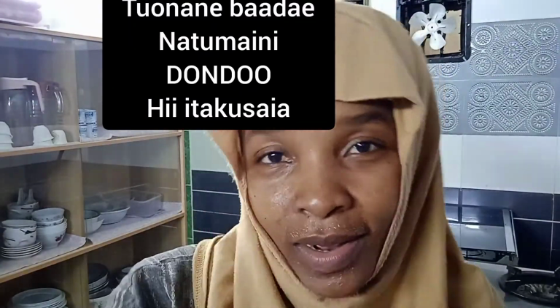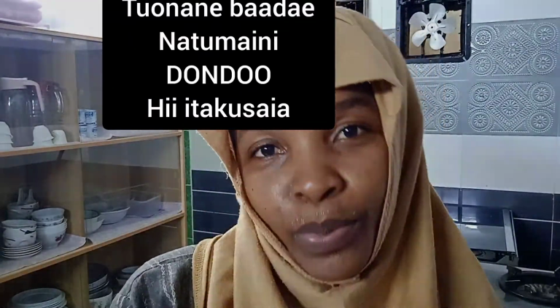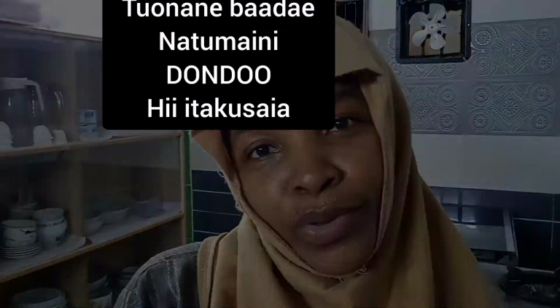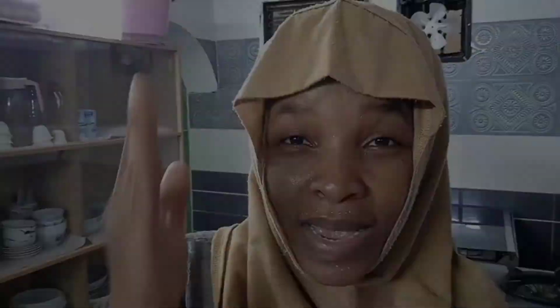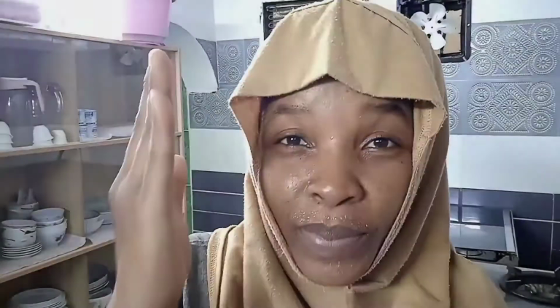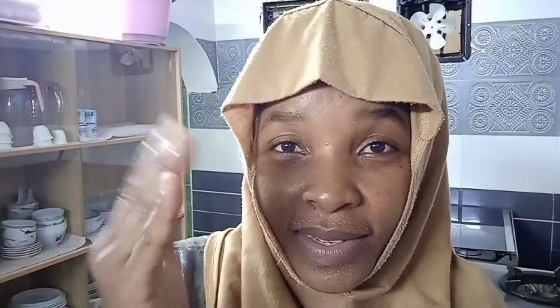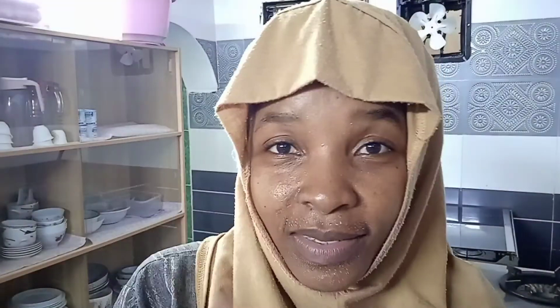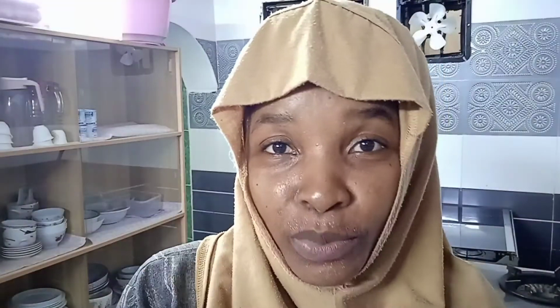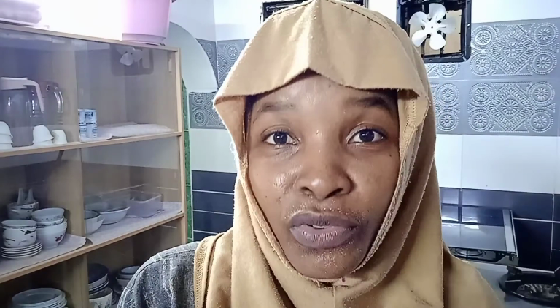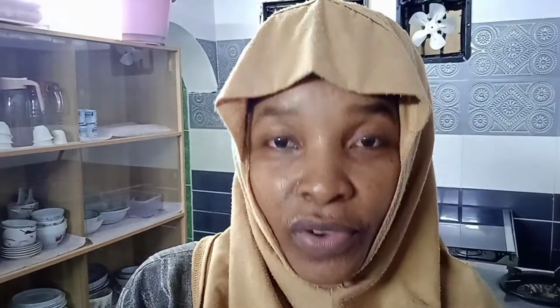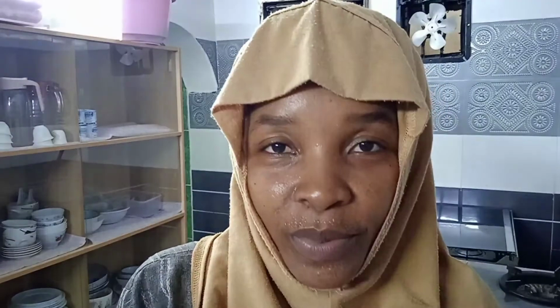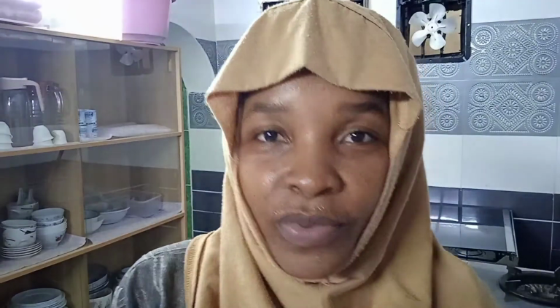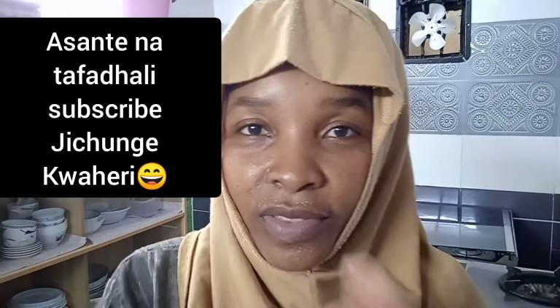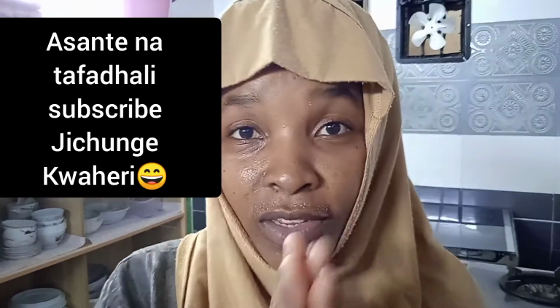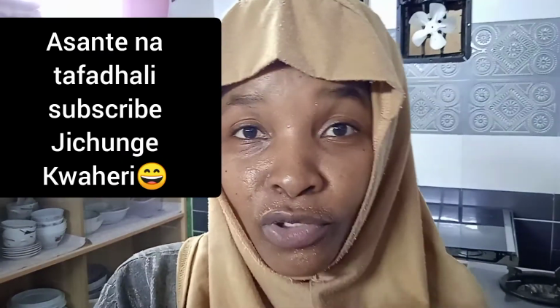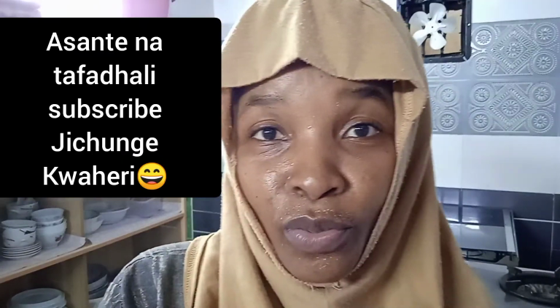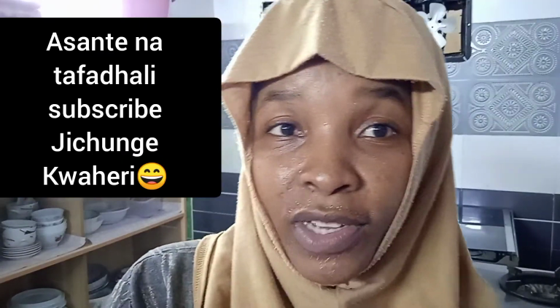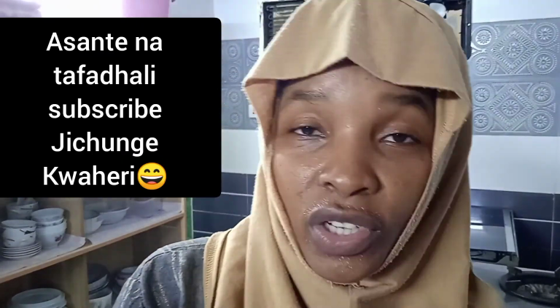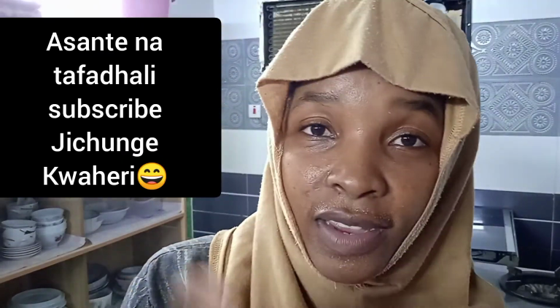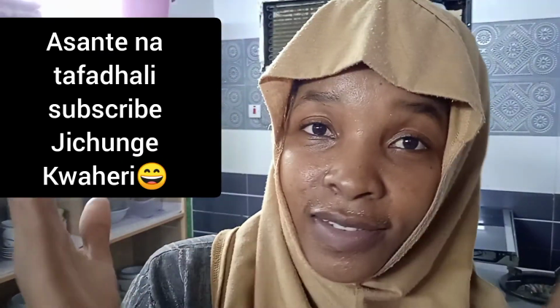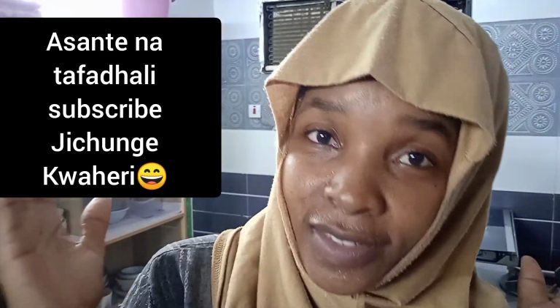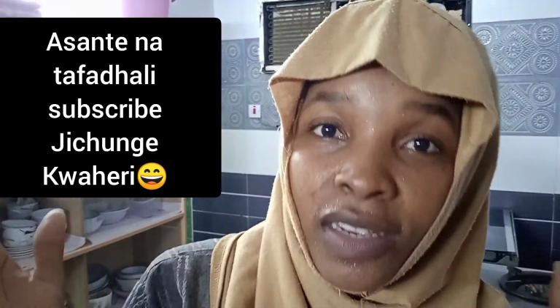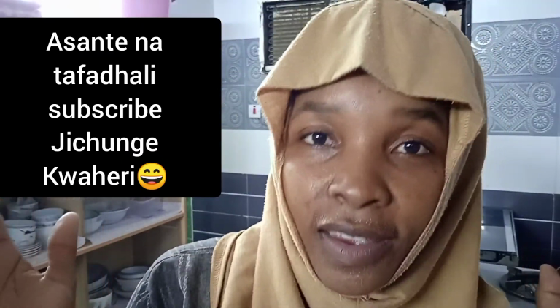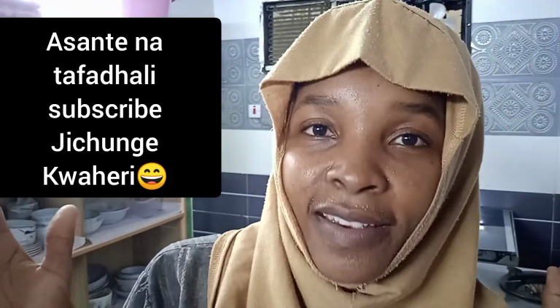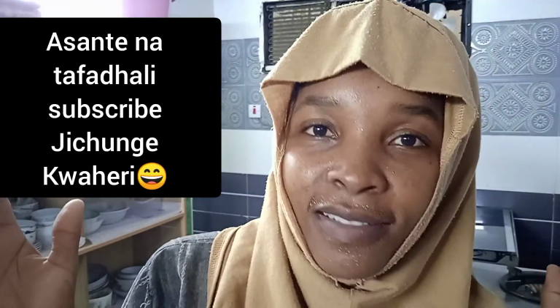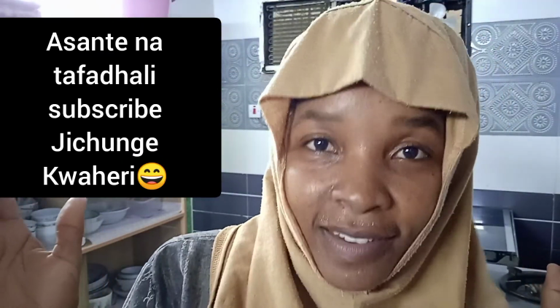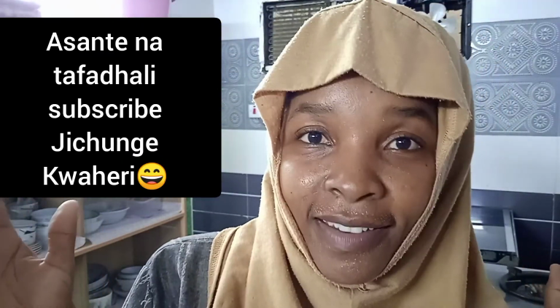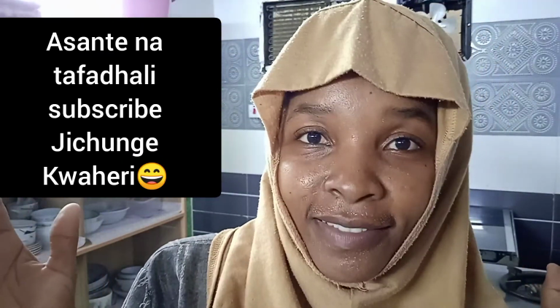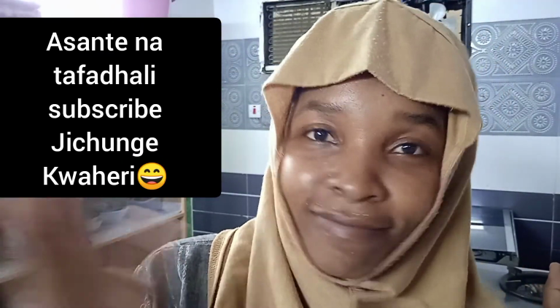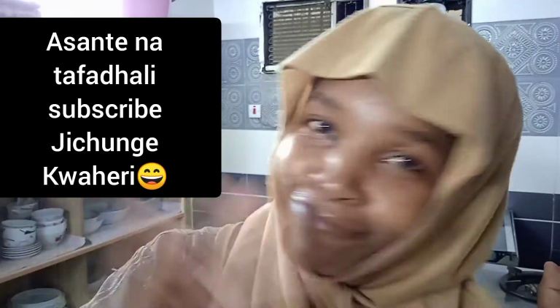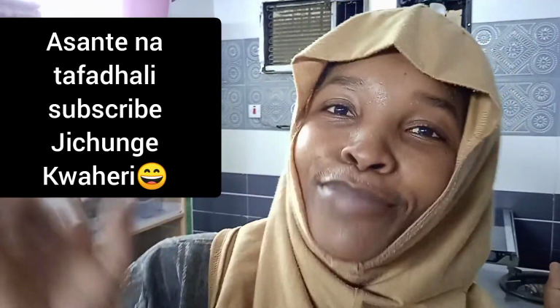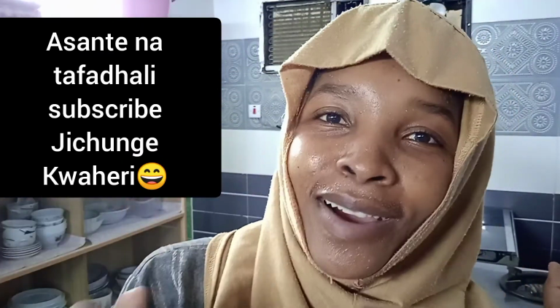Please subscribe. Thank you so much and take care. Bye!